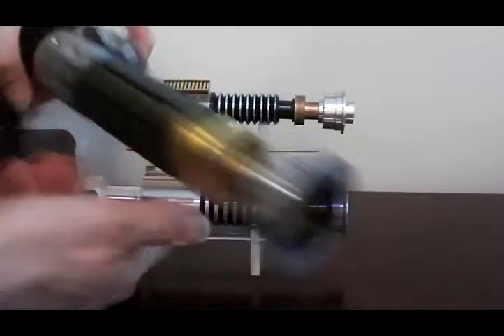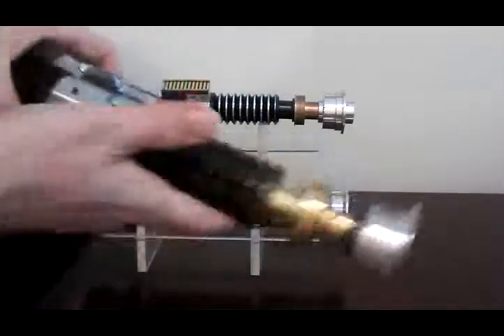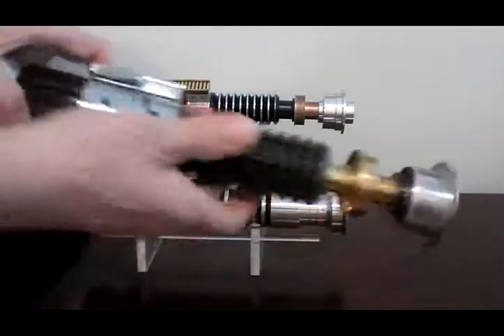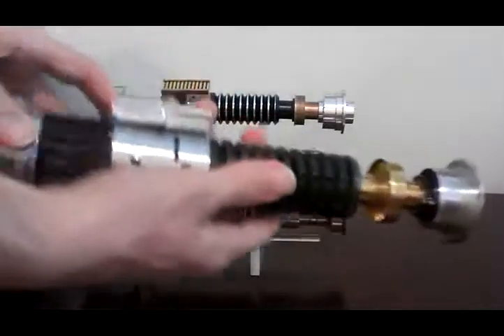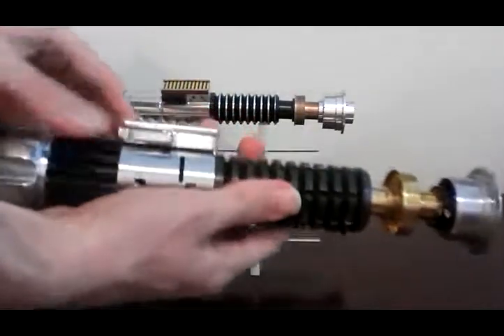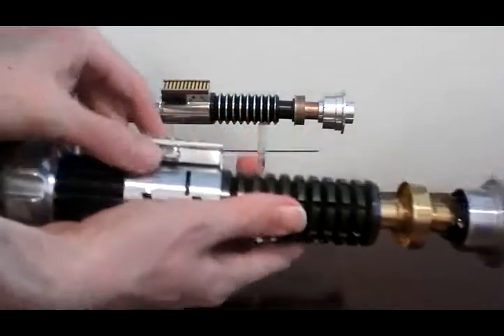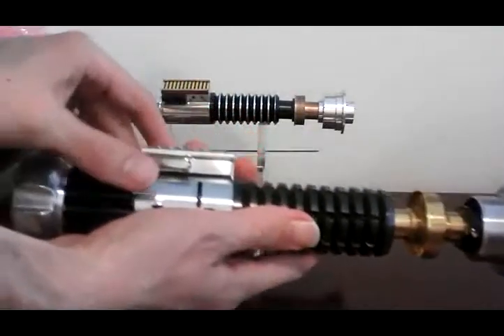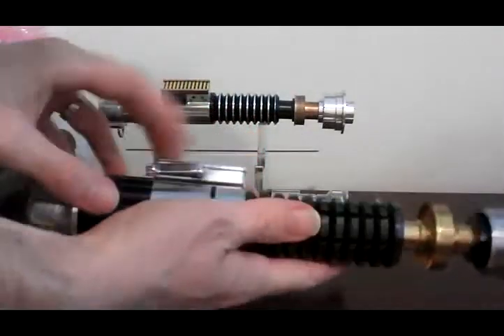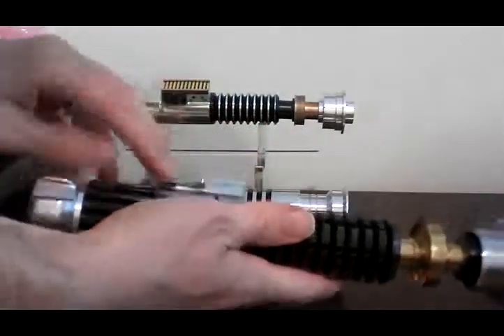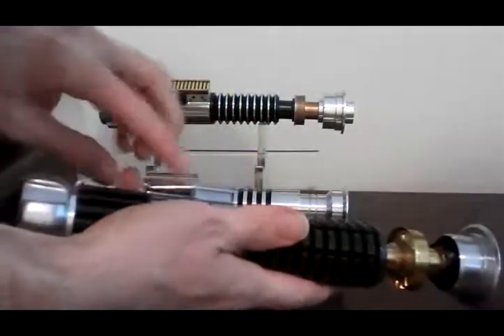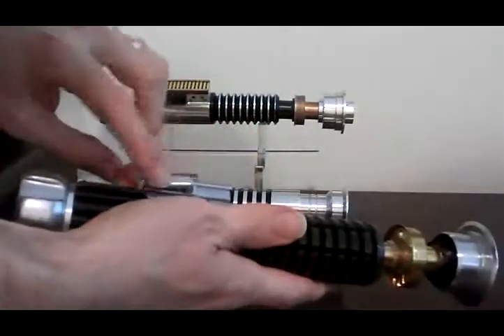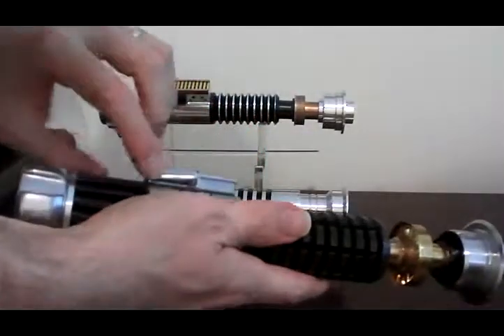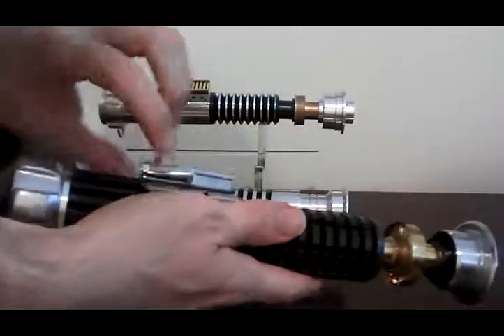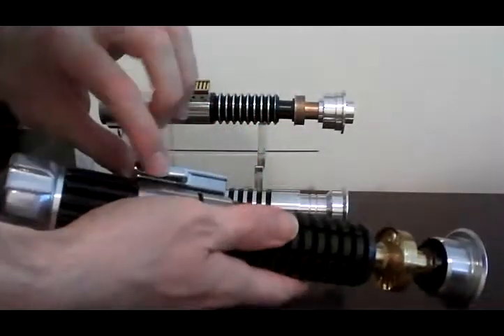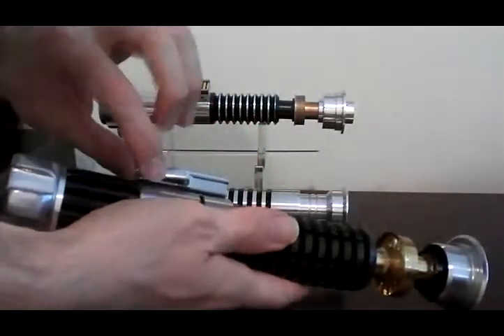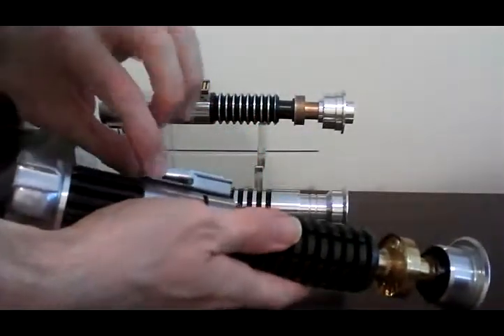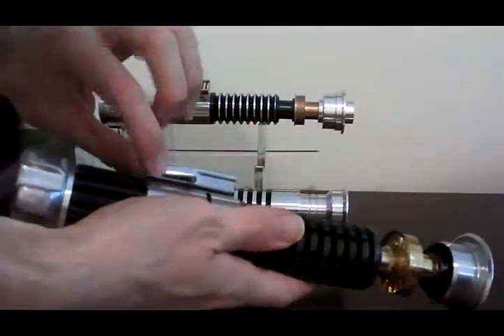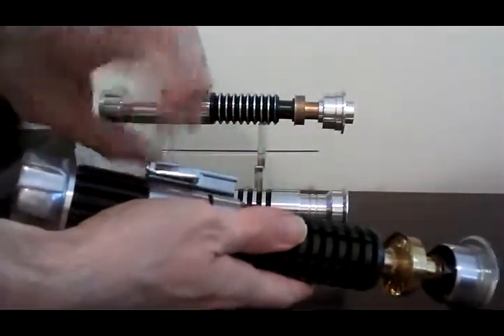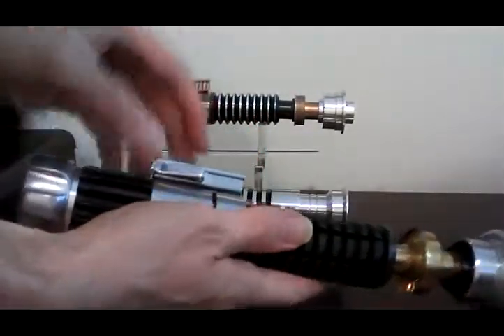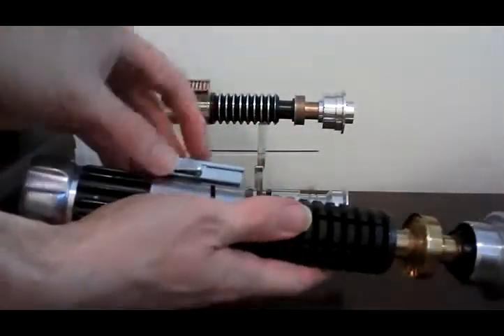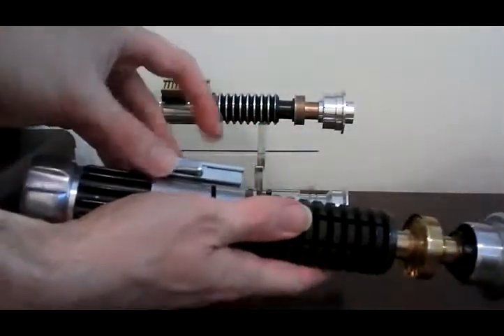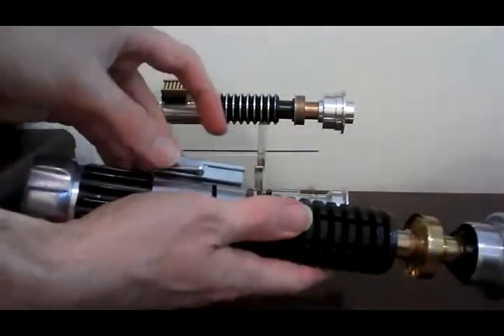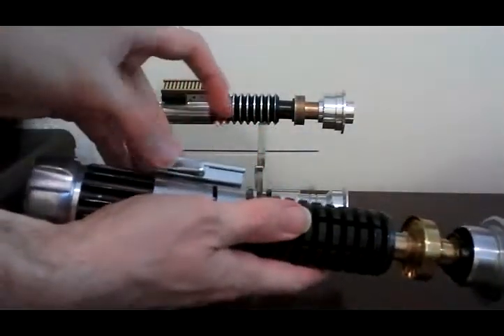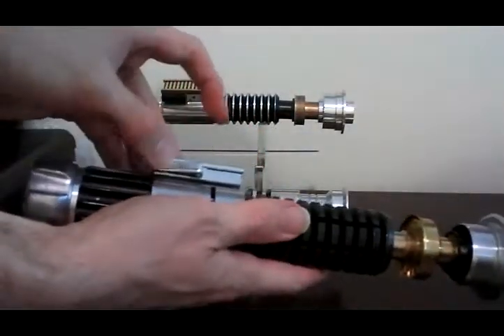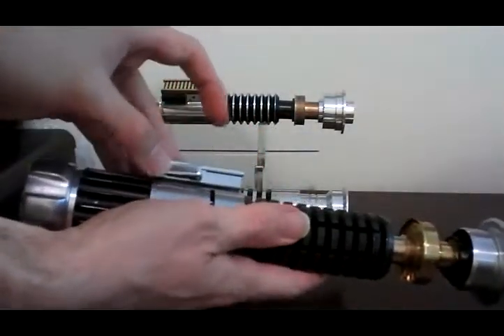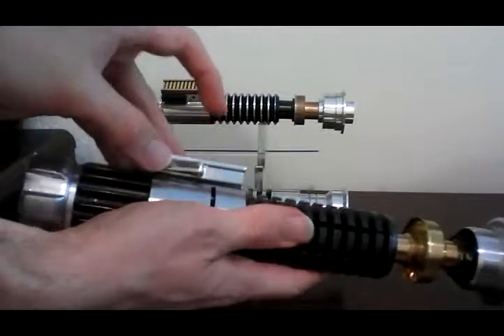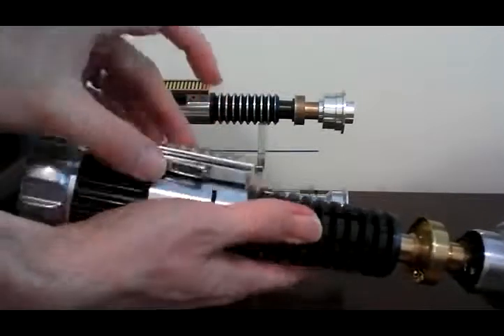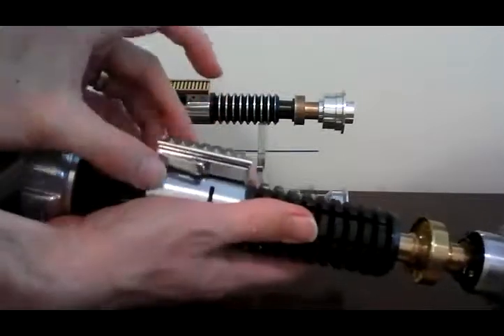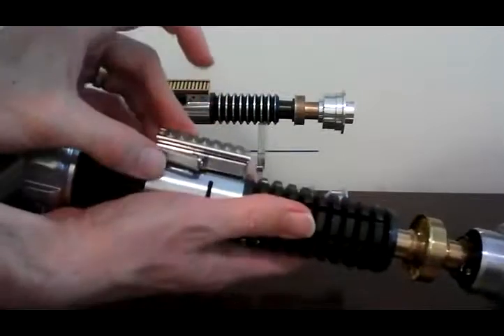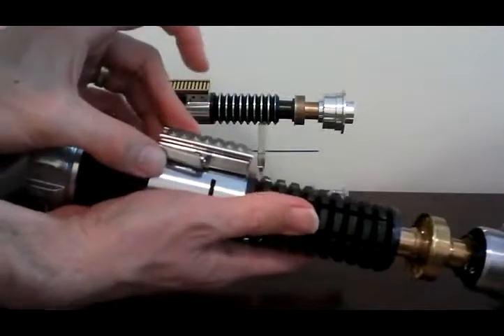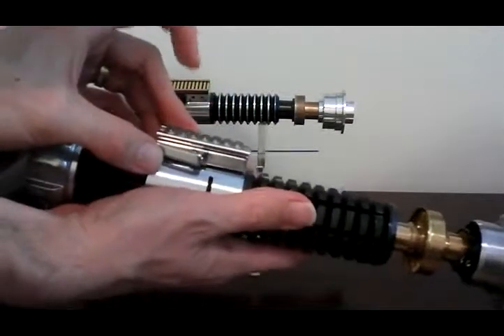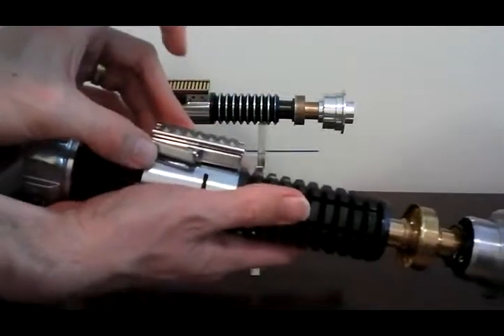Your aux button is hidden behind this clip — you can actually tap that in to activate the aux button.